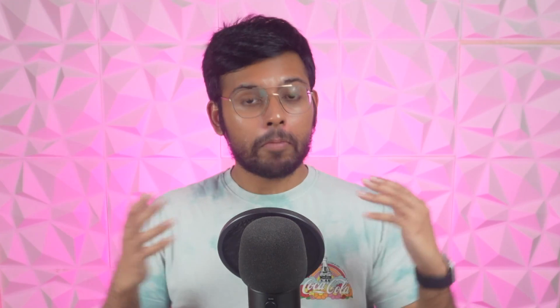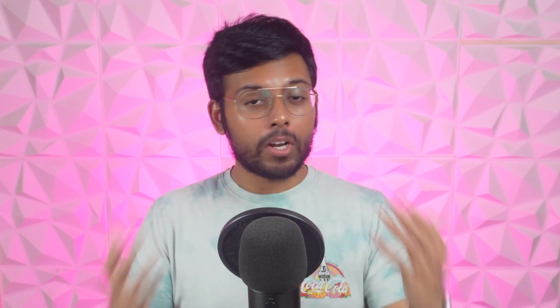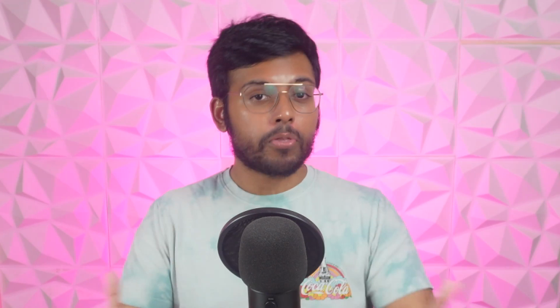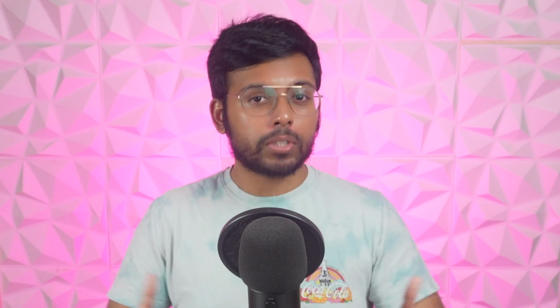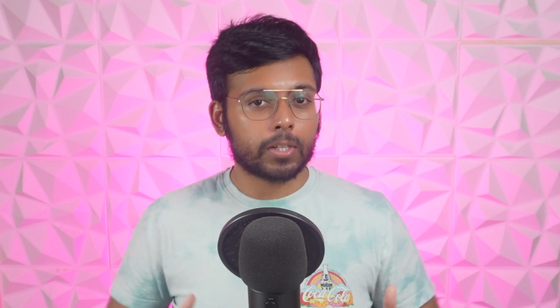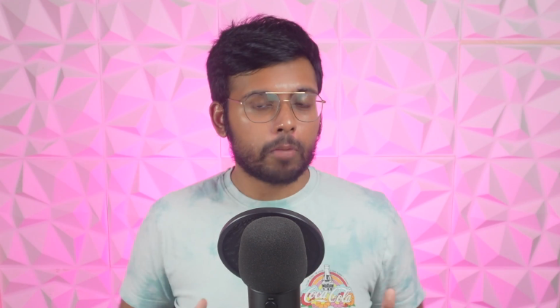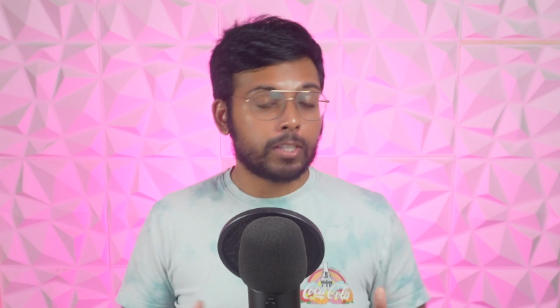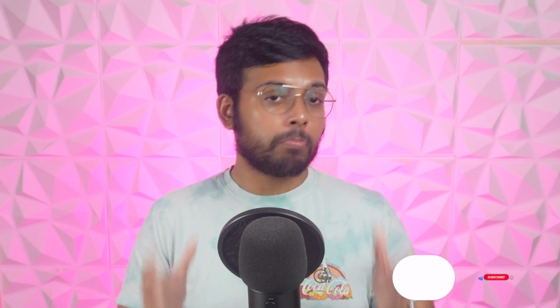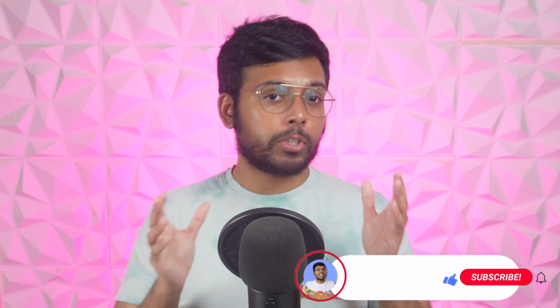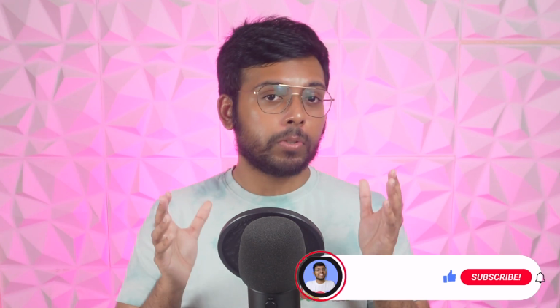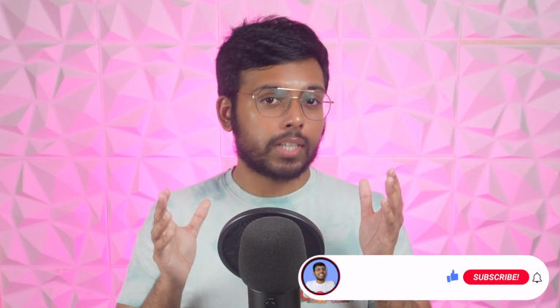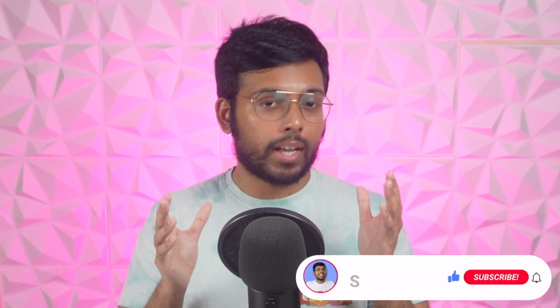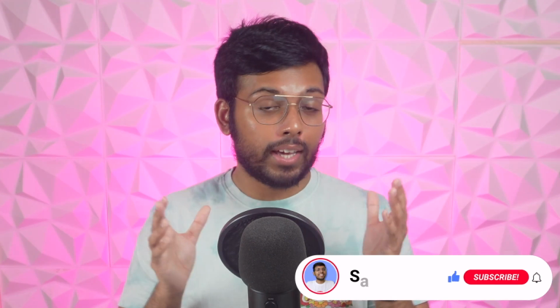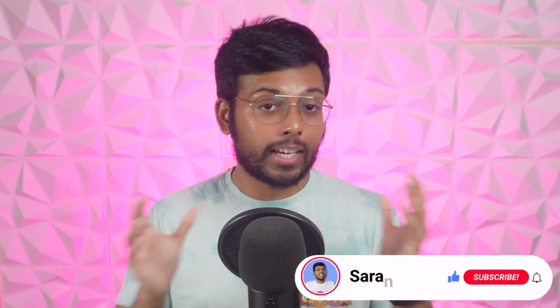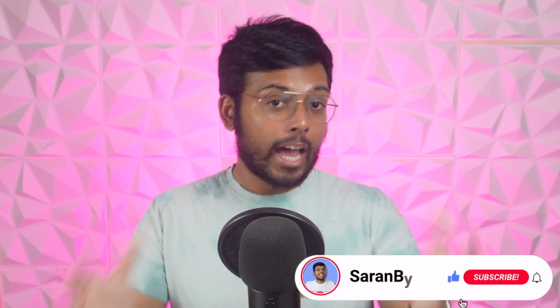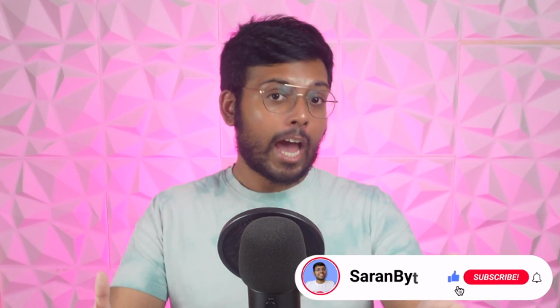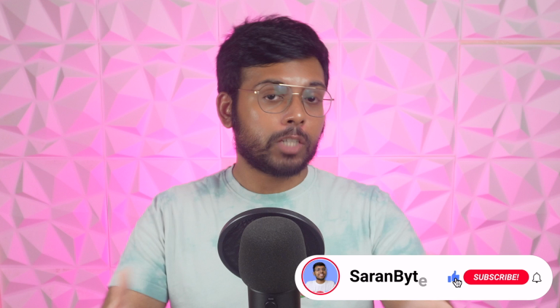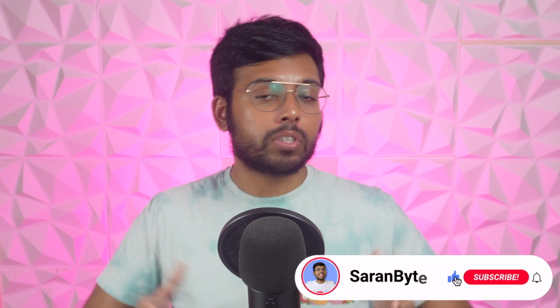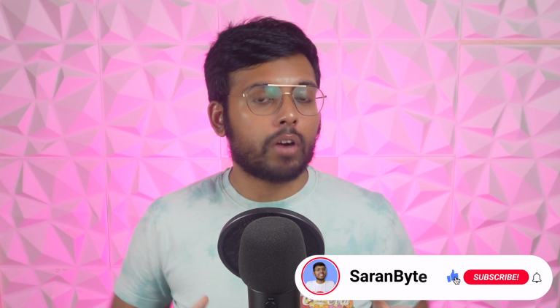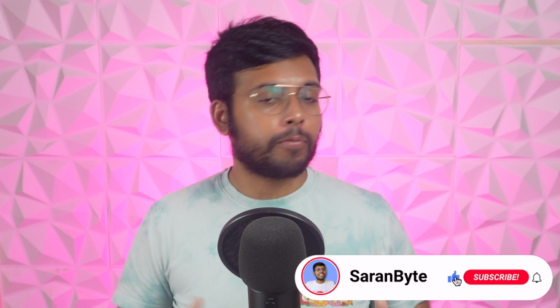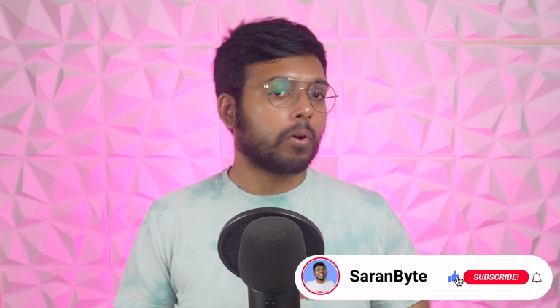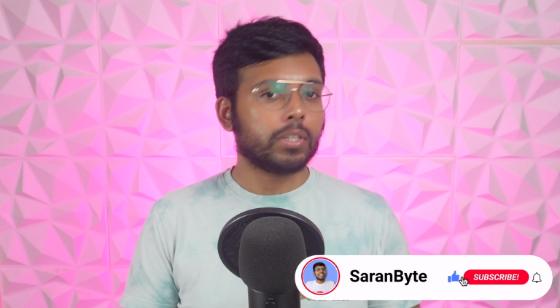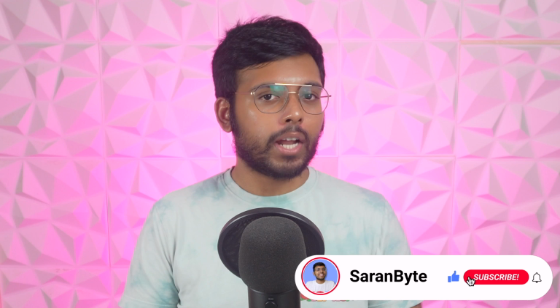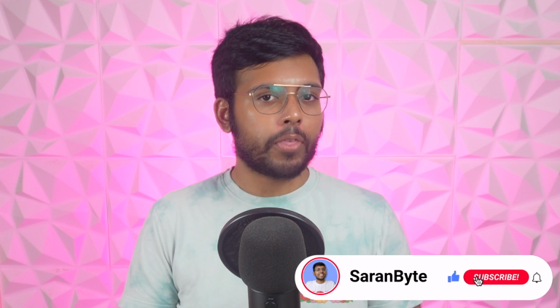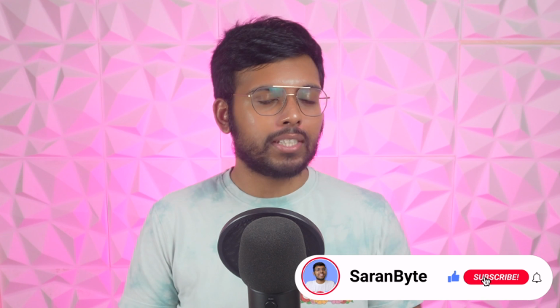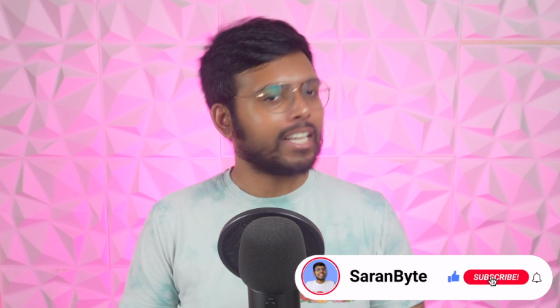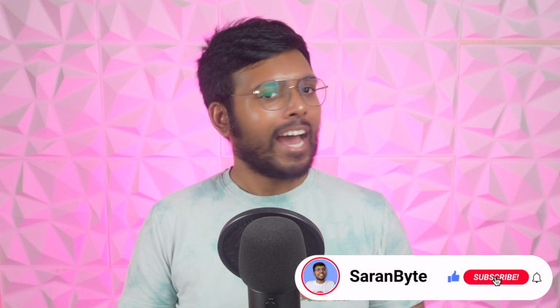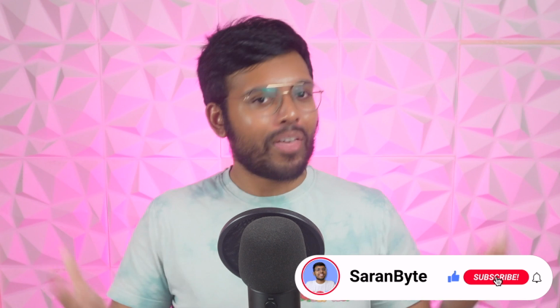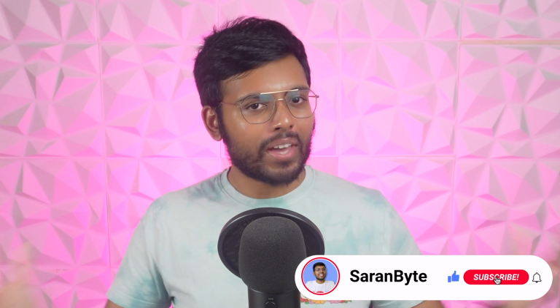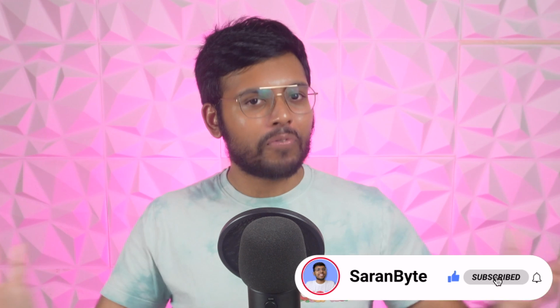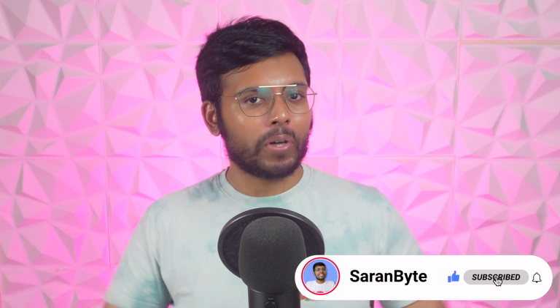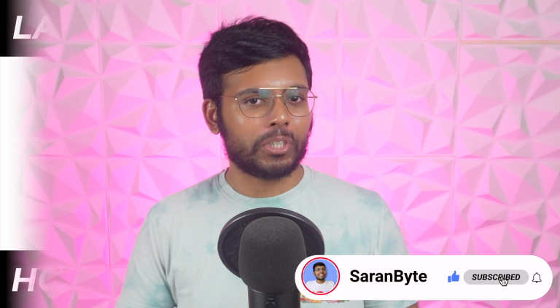Let me know your thoughts in the comments. Make sure to like and subscribe for more content like this. Thank you for watching.